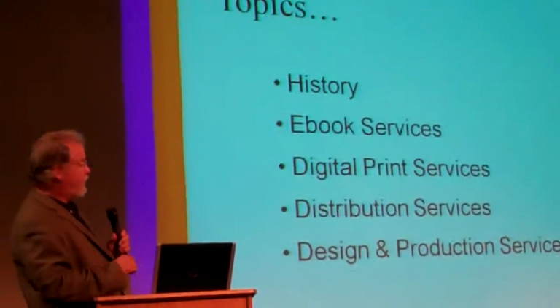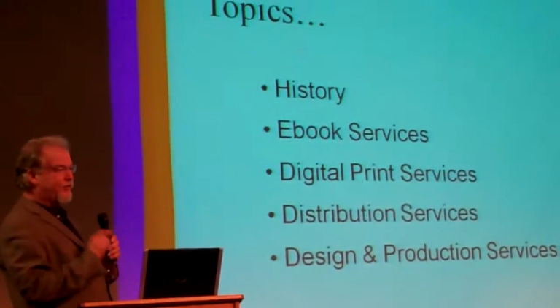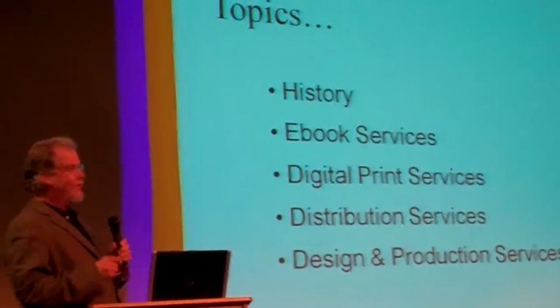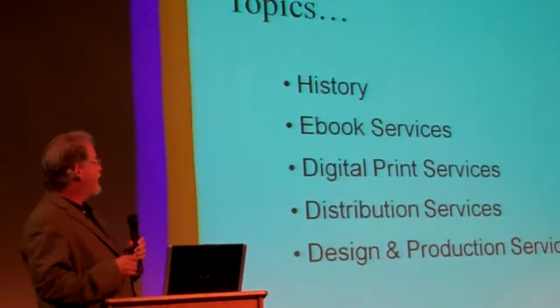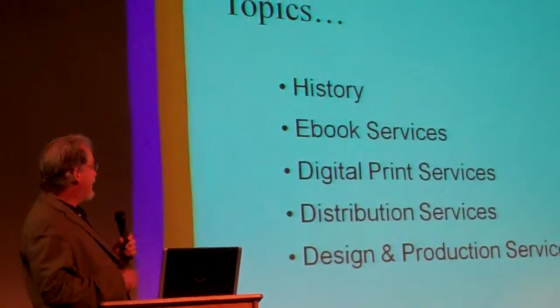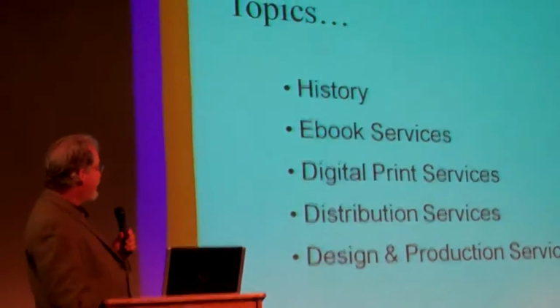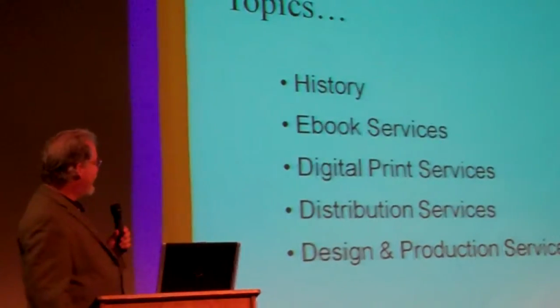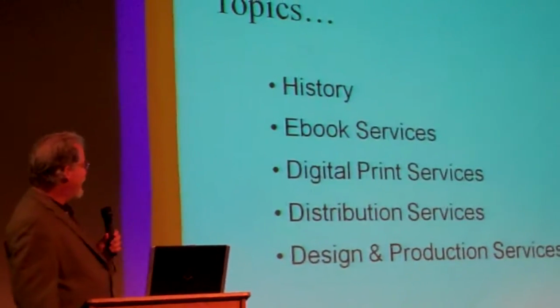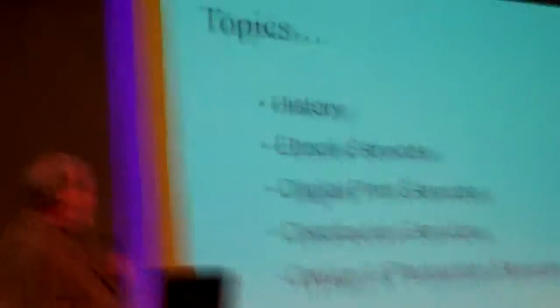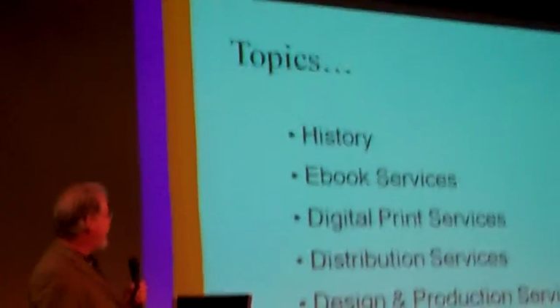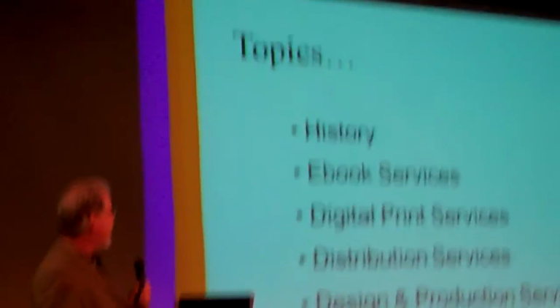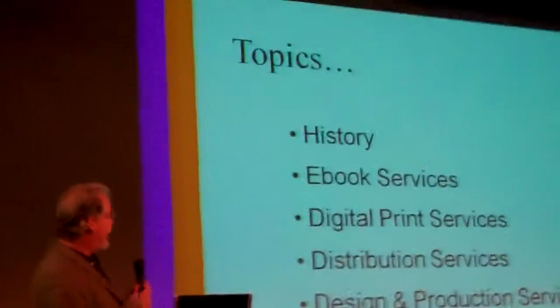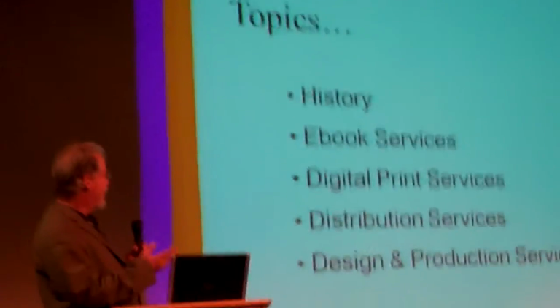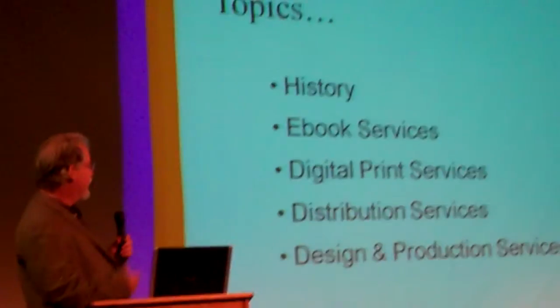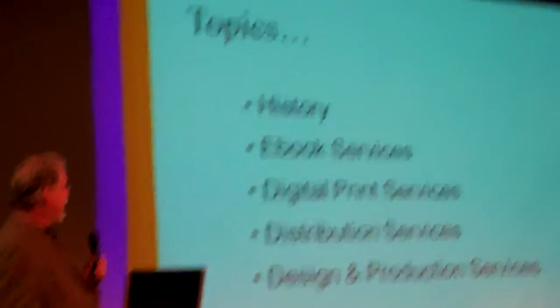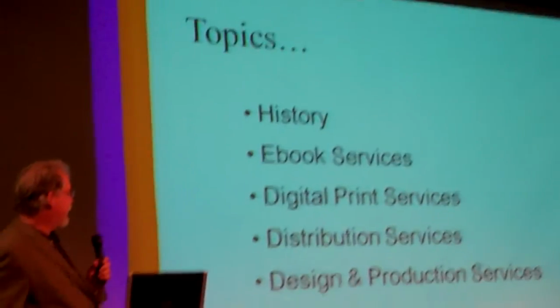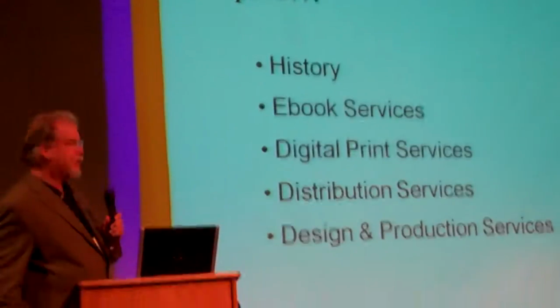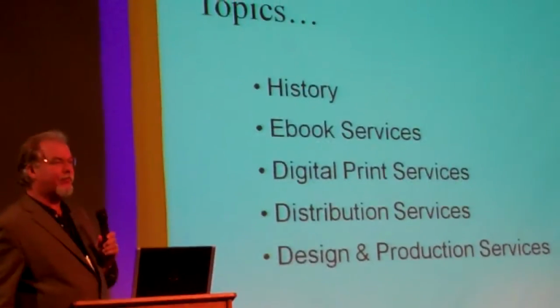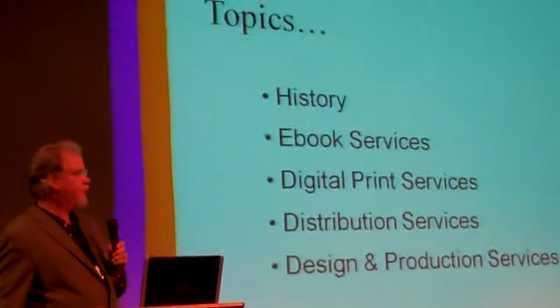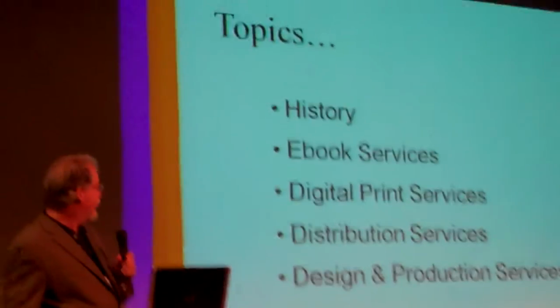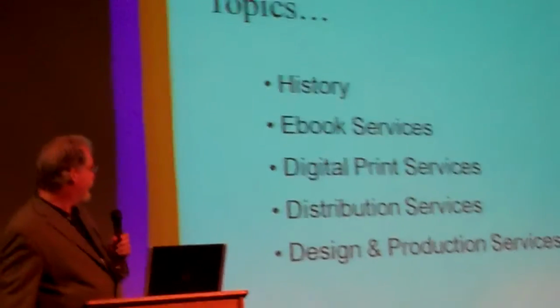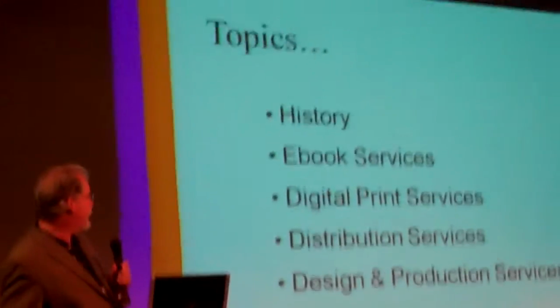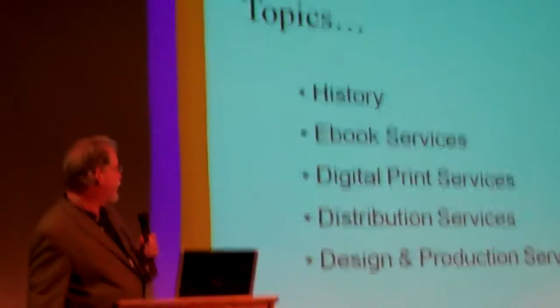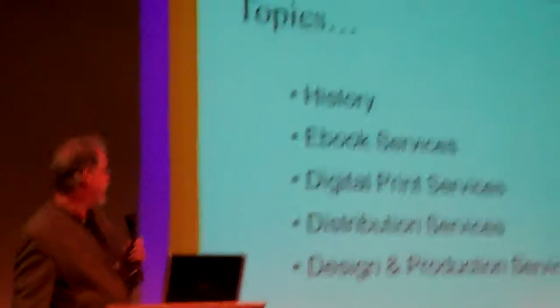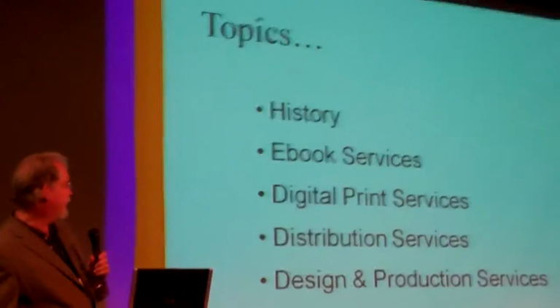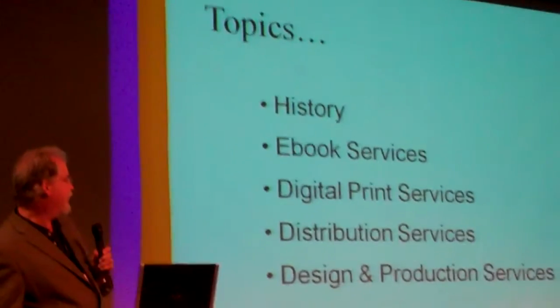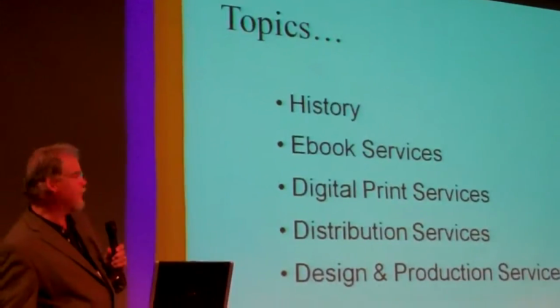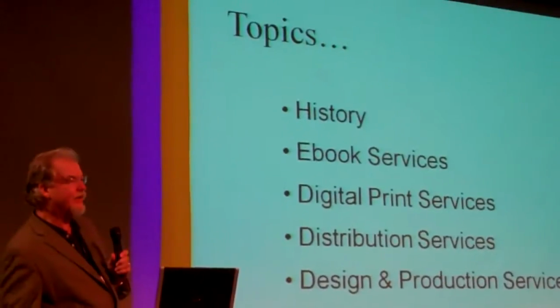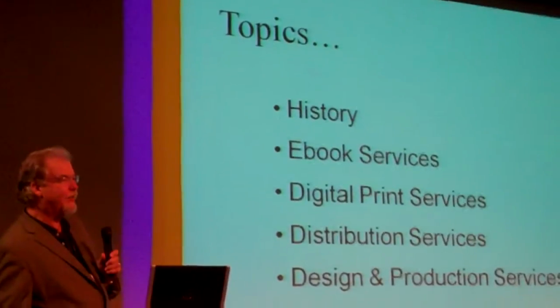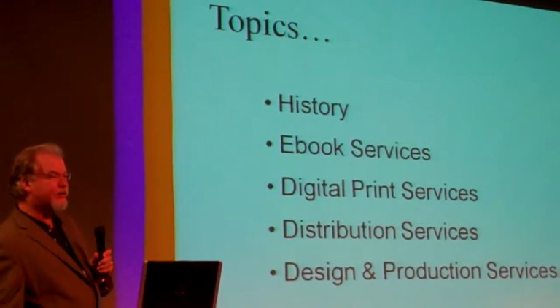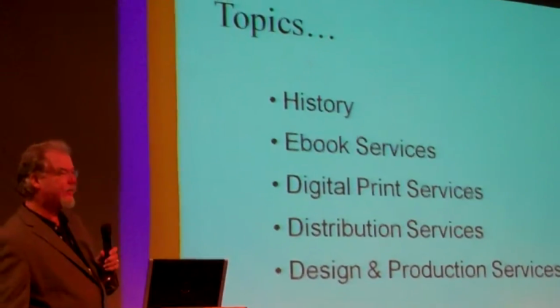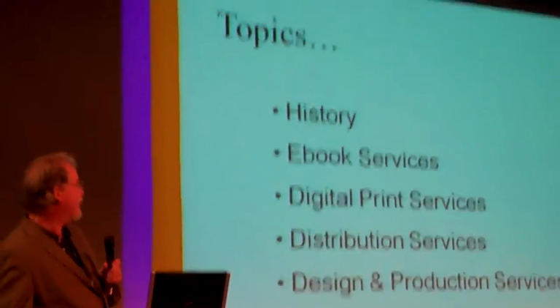First, a little bit about the history of Bookmobile, about our e-book services, digital print services, distribution services, and design production services.